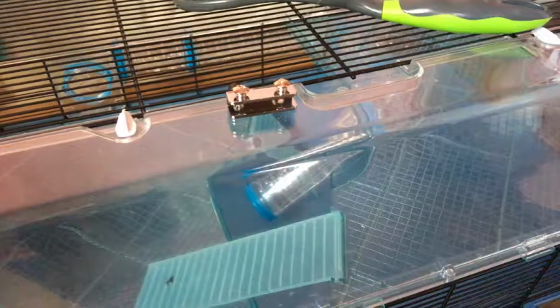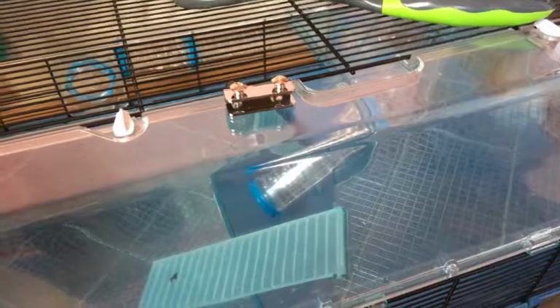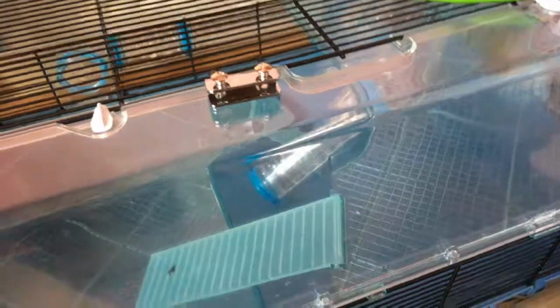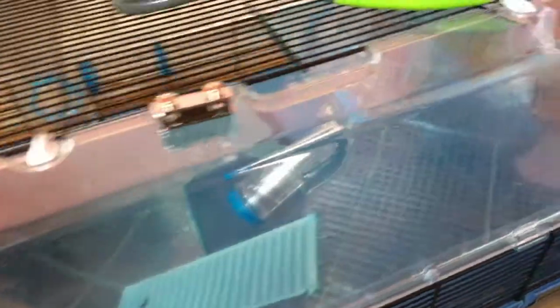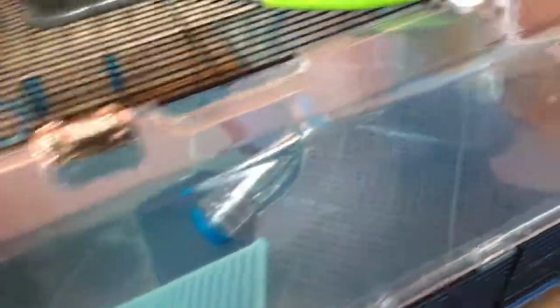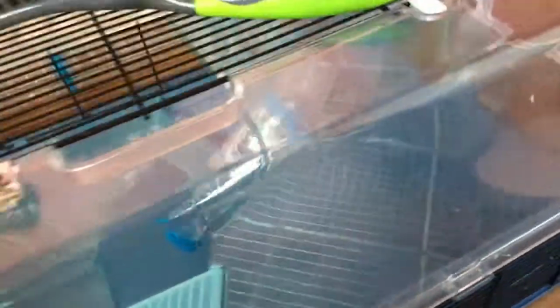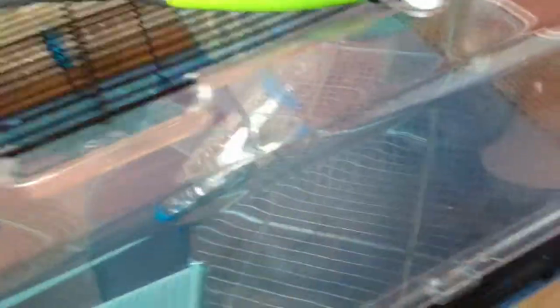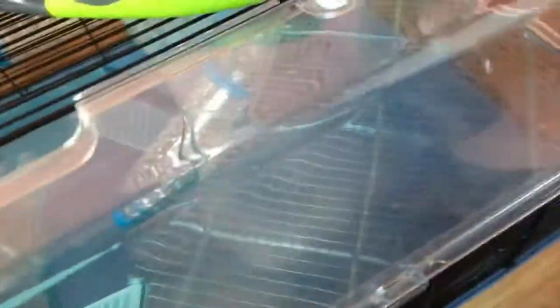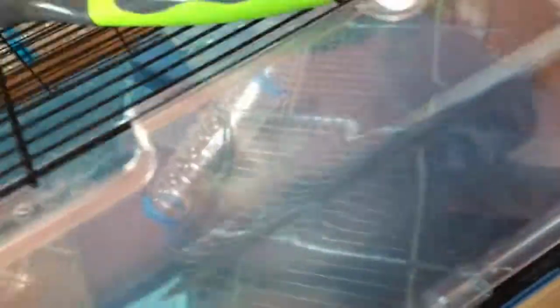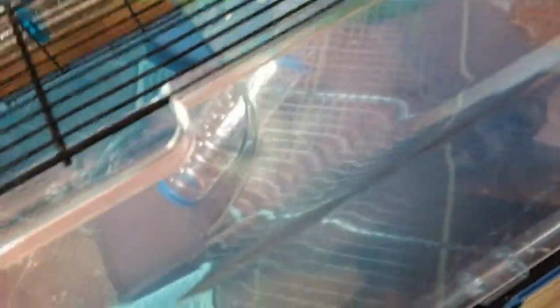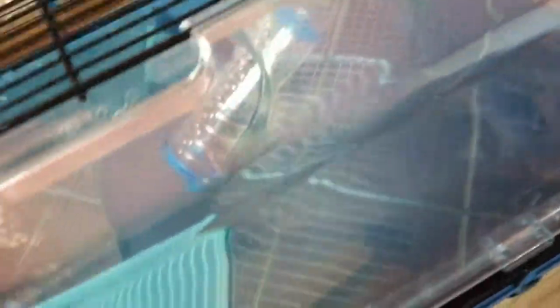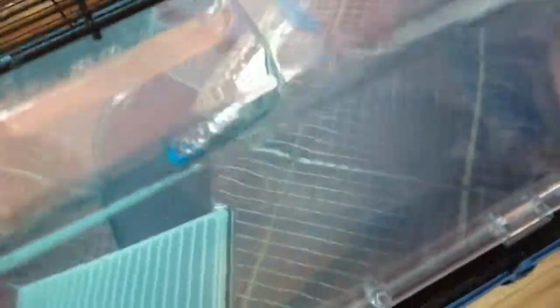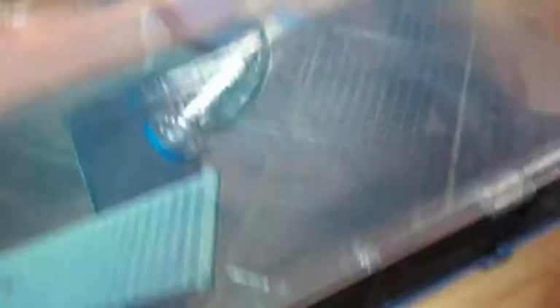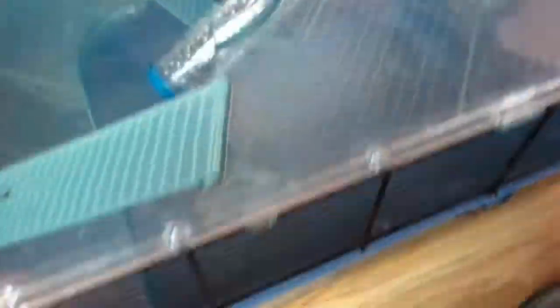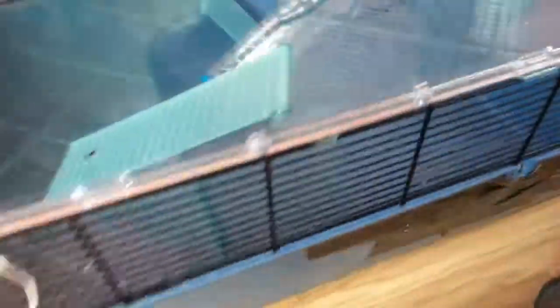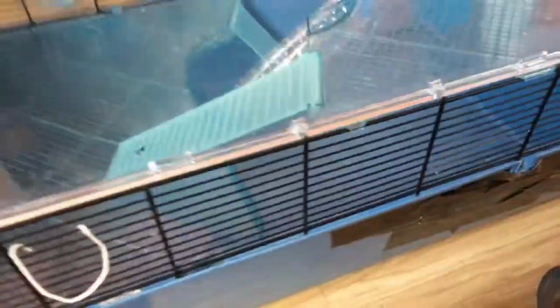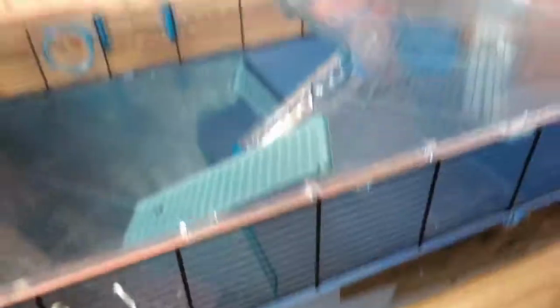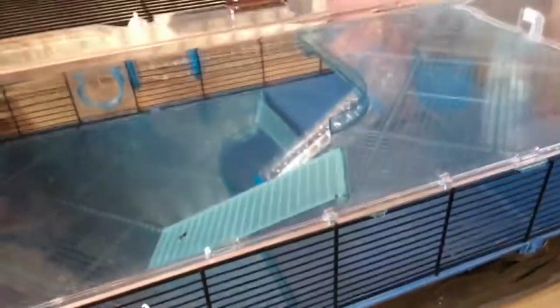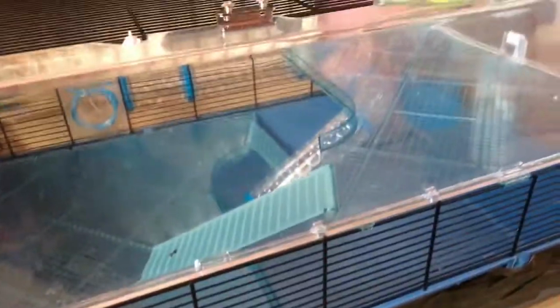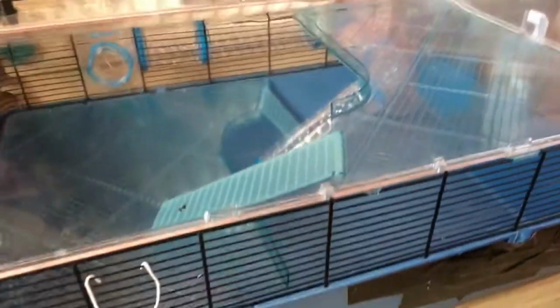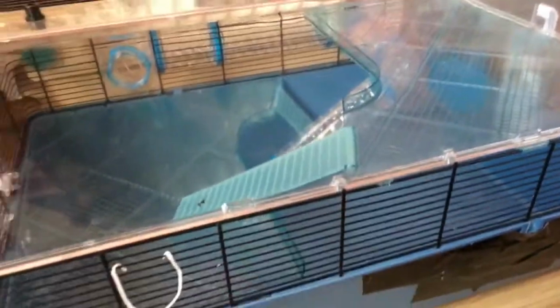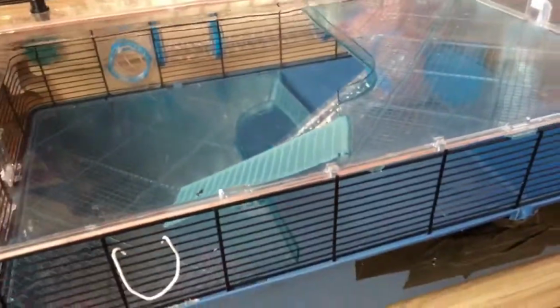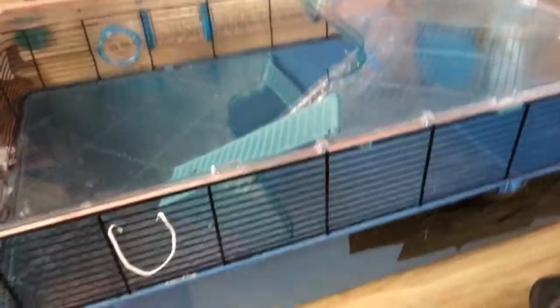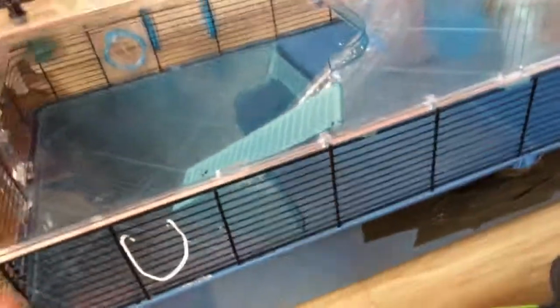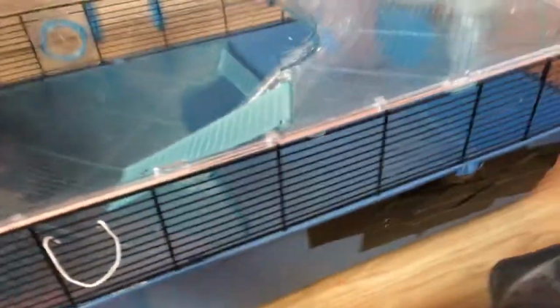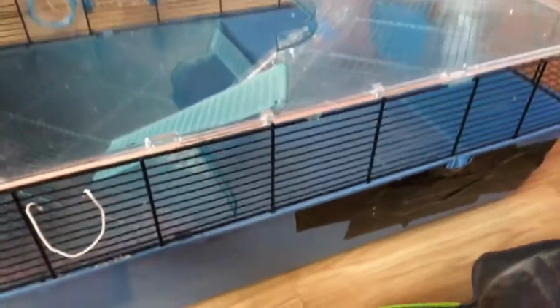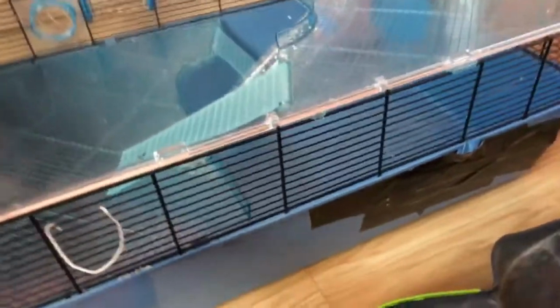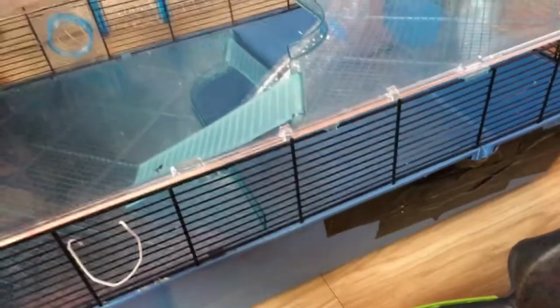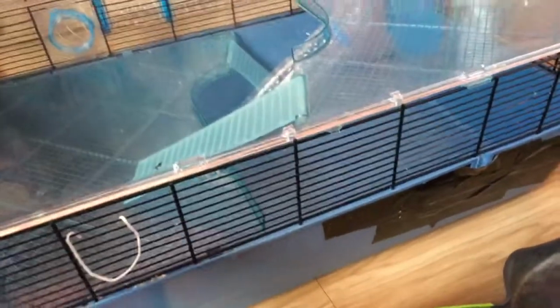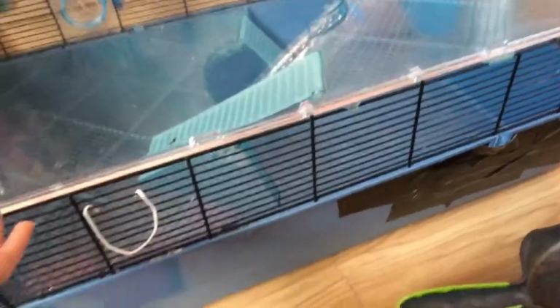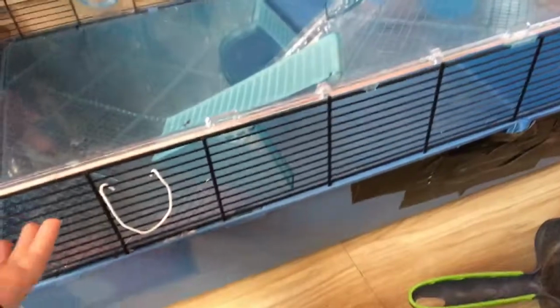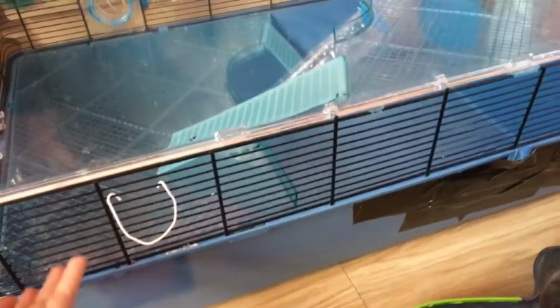Hiya guys, this is Rainbow and today I'm going to be showing you Amazon's new cage tour.